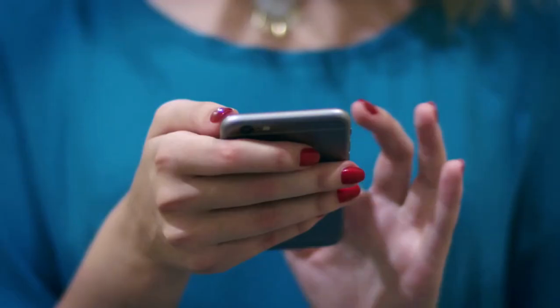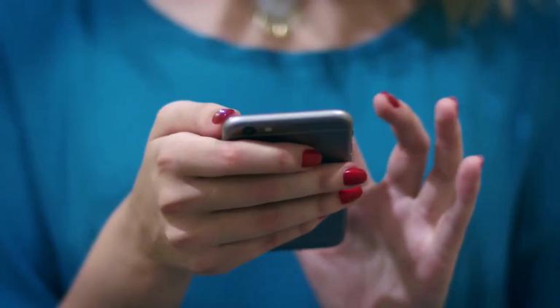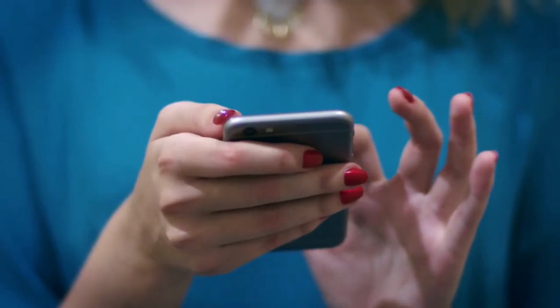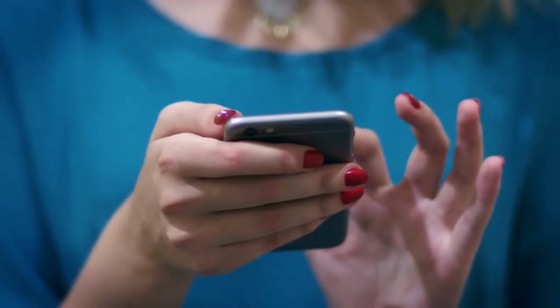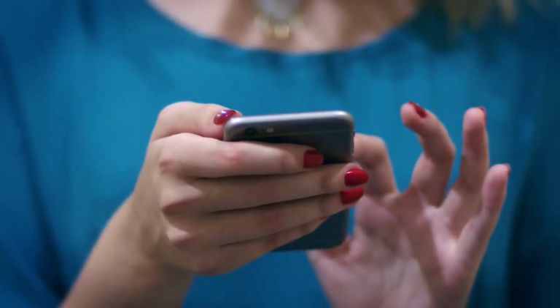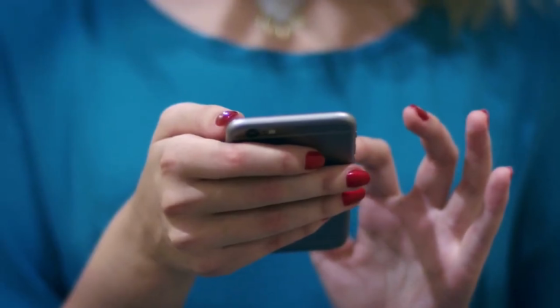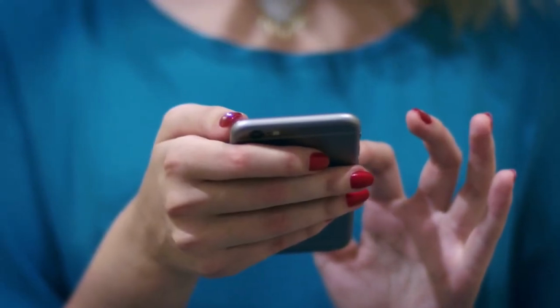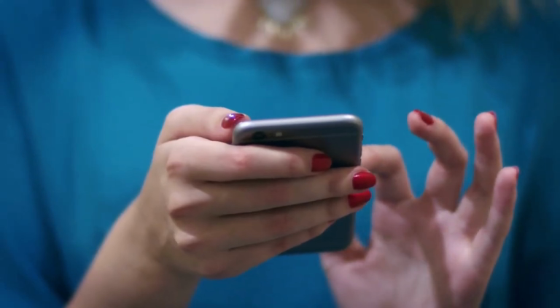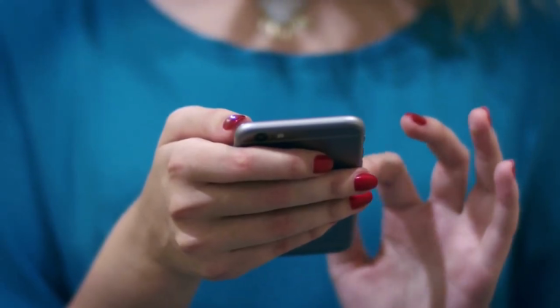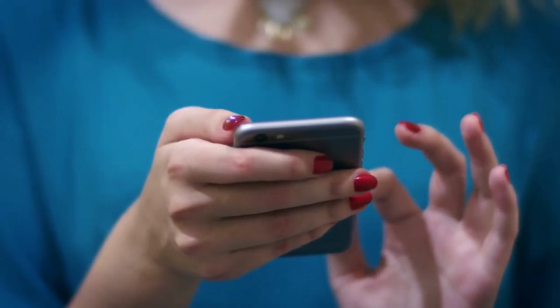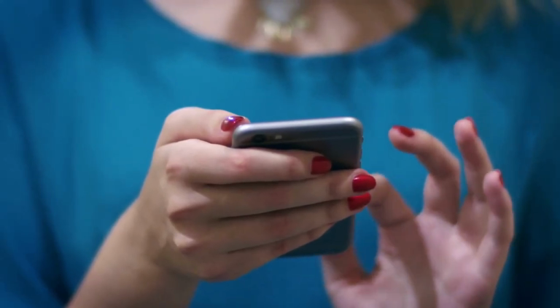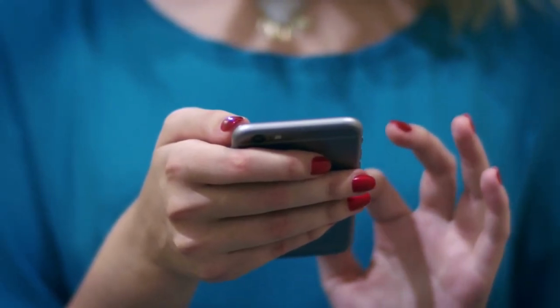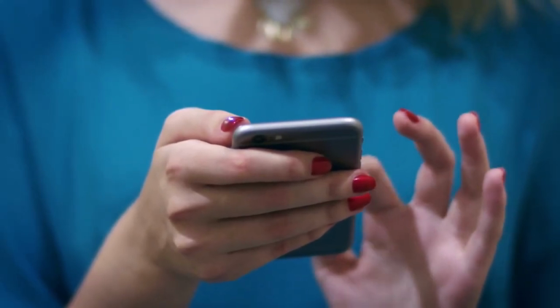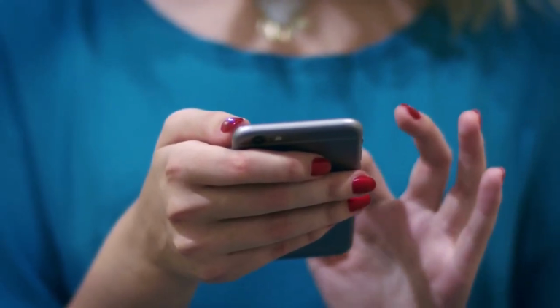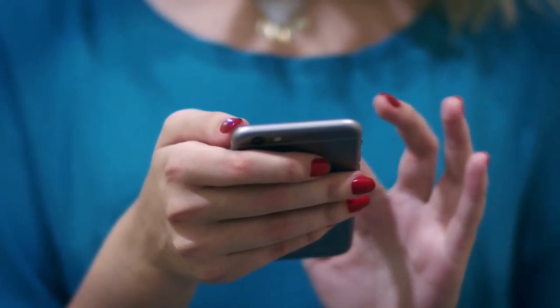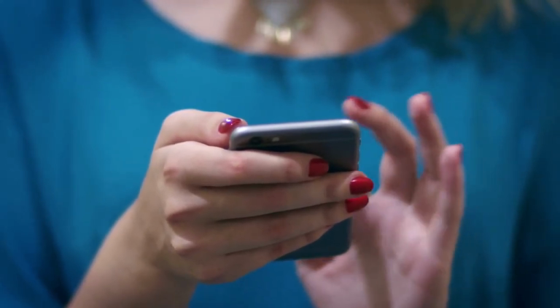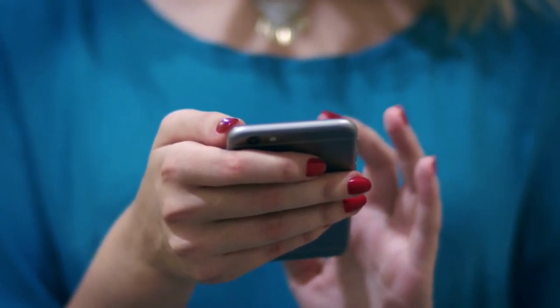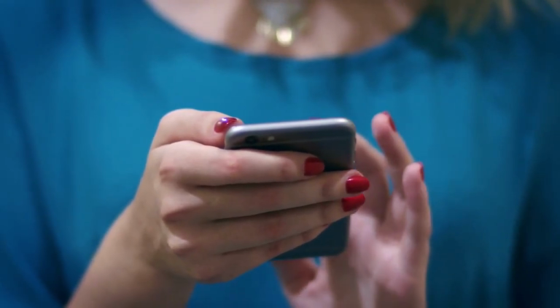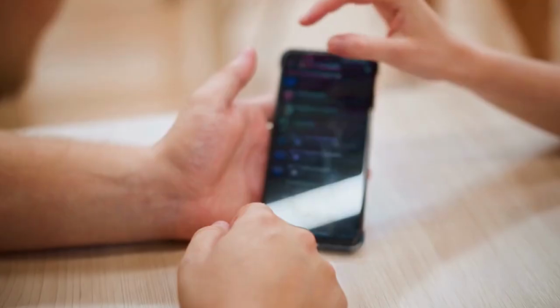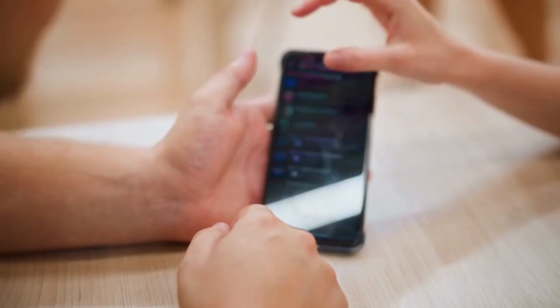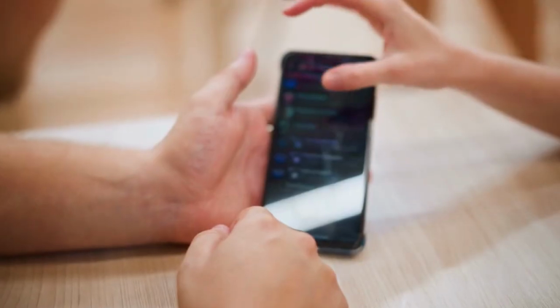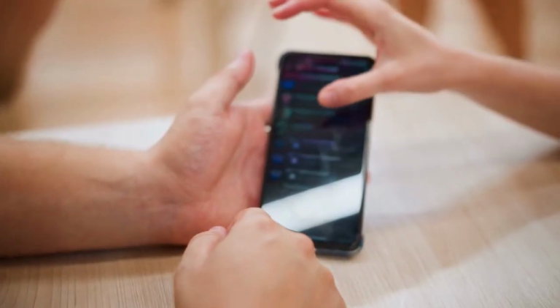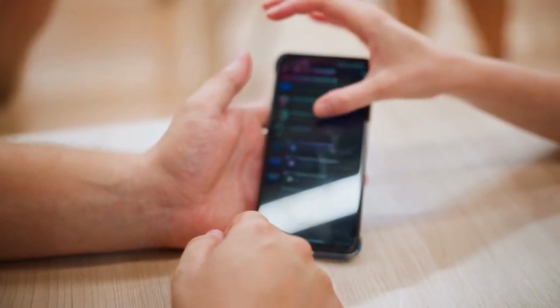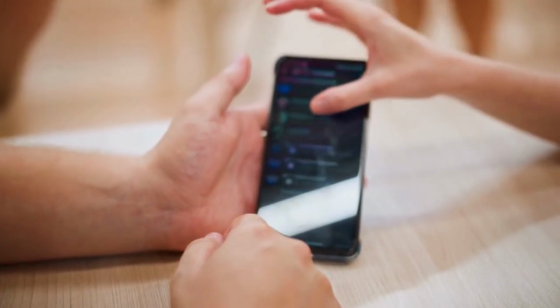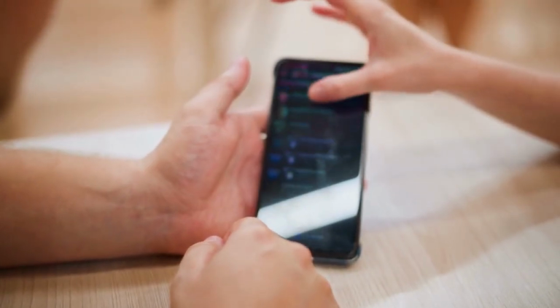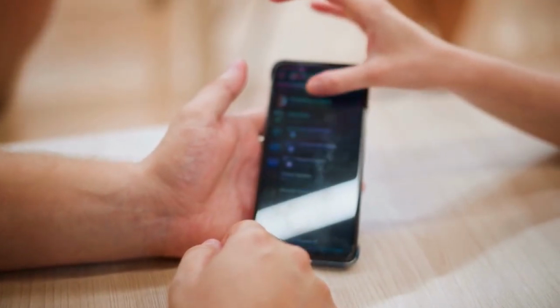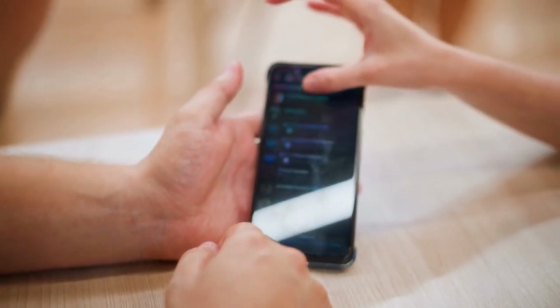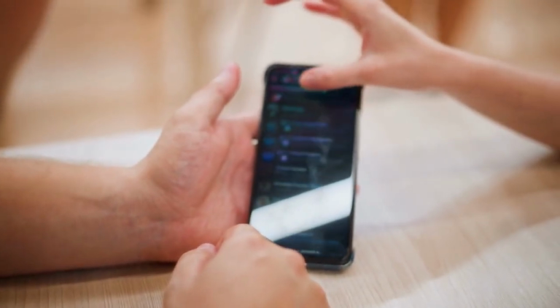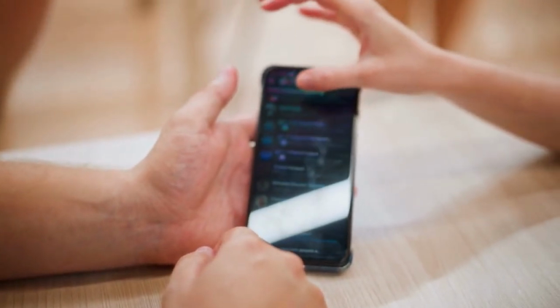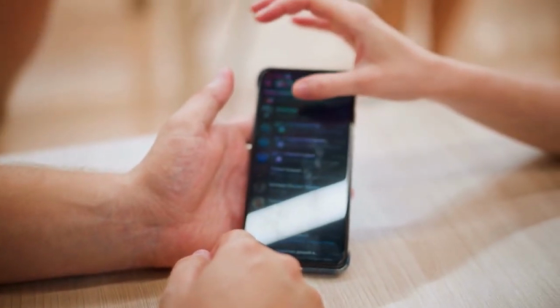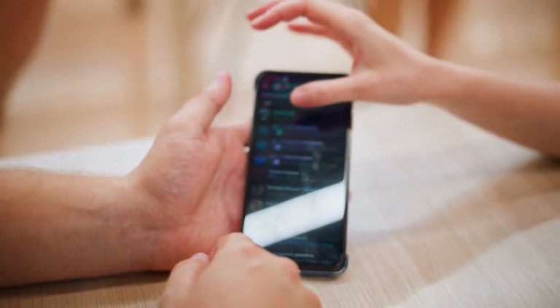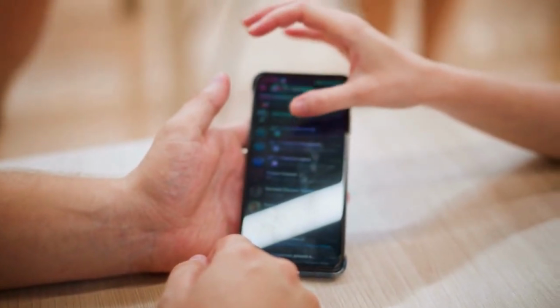Next, you'll need the Ring app on your smartphone or tablet. Make sure you're logged into your Ring account within the app.